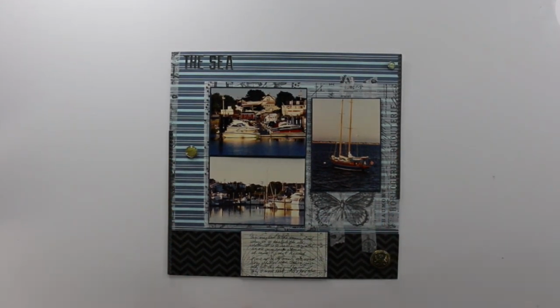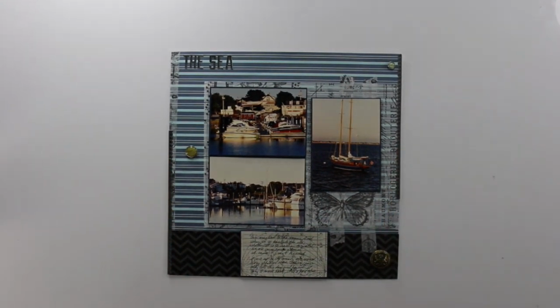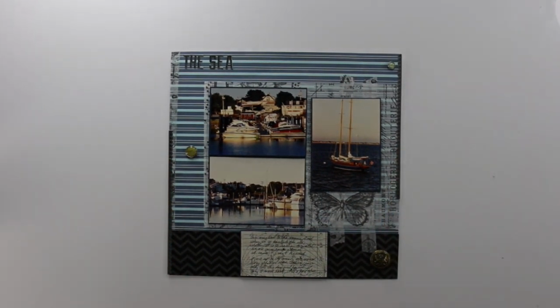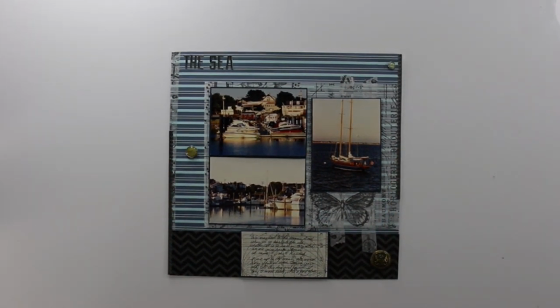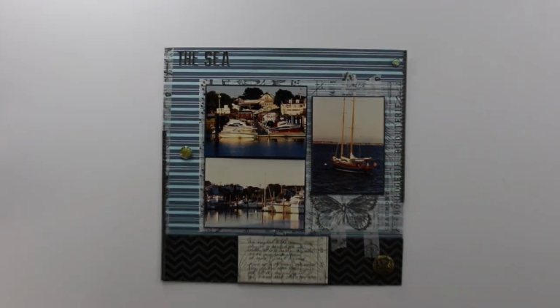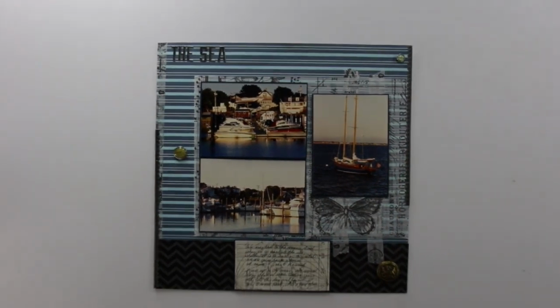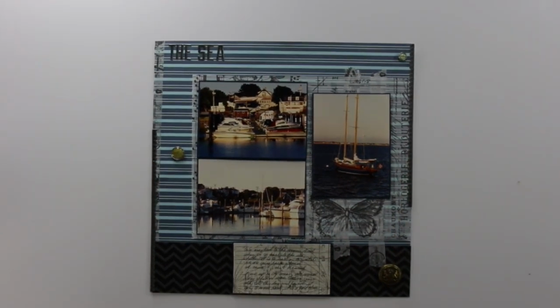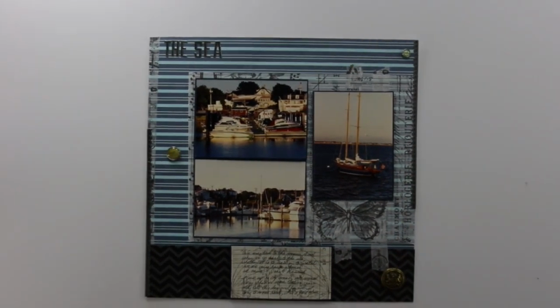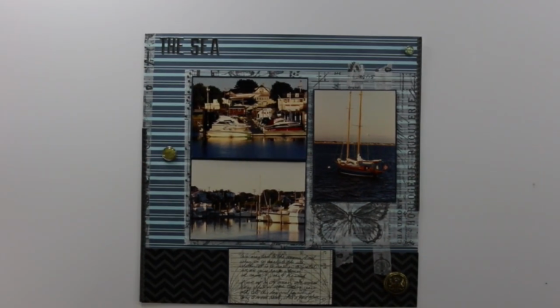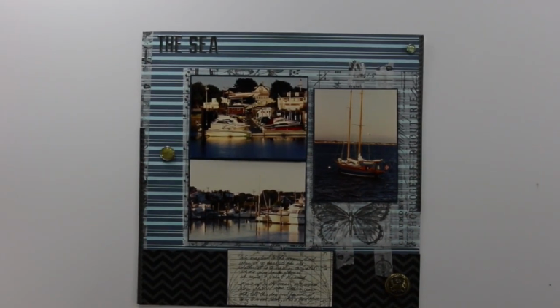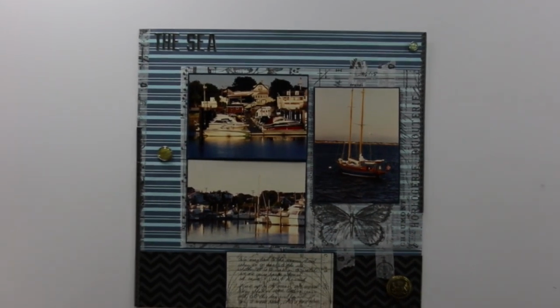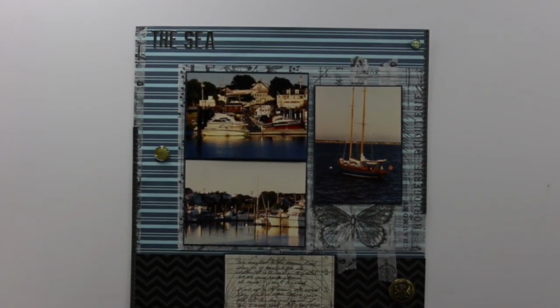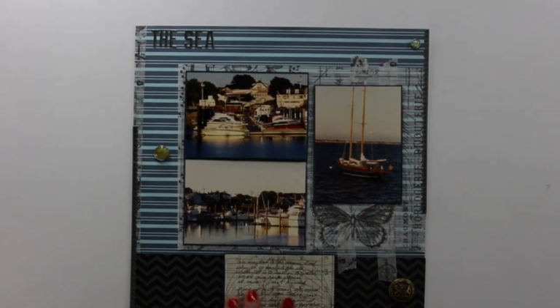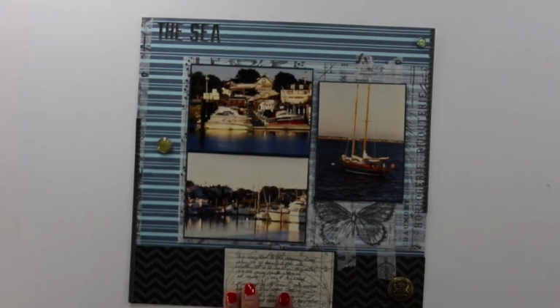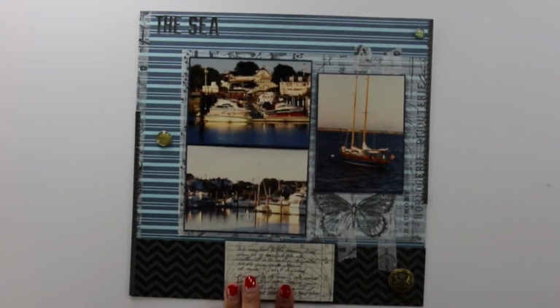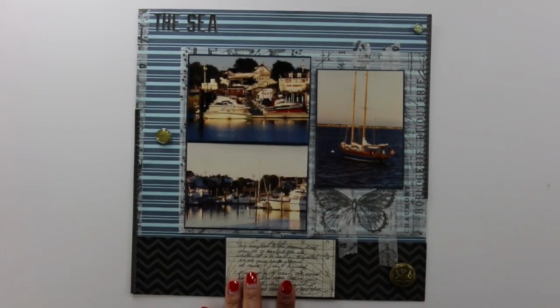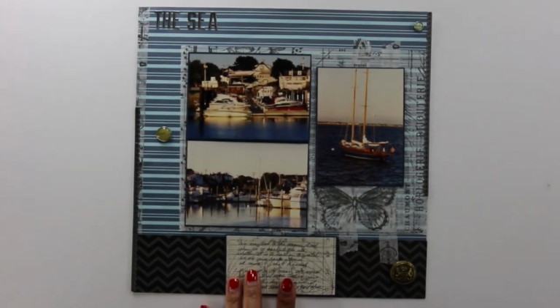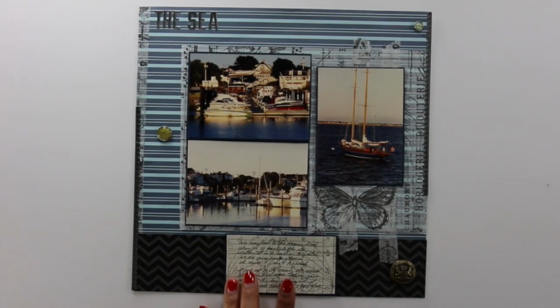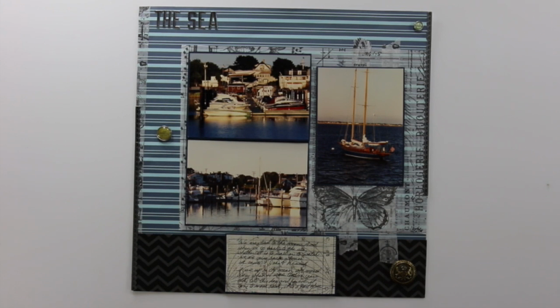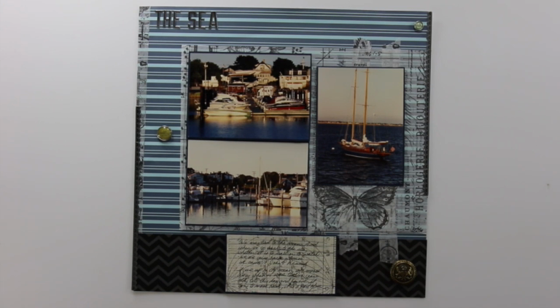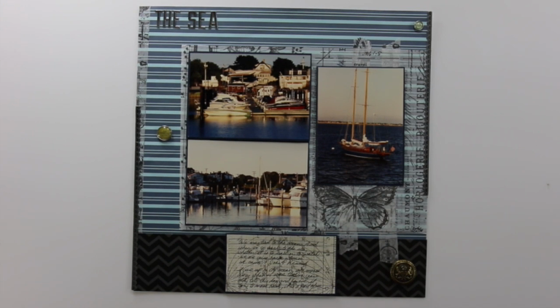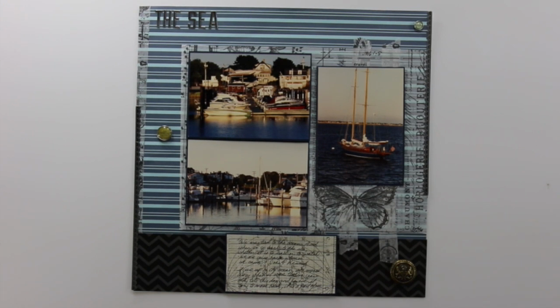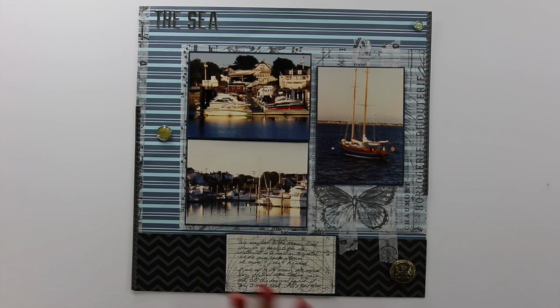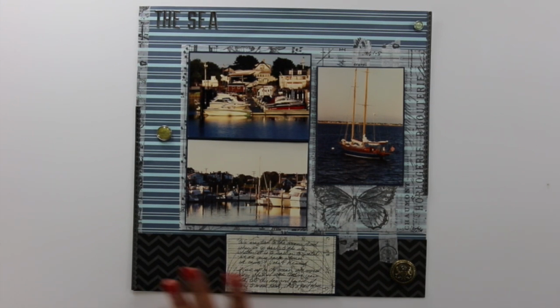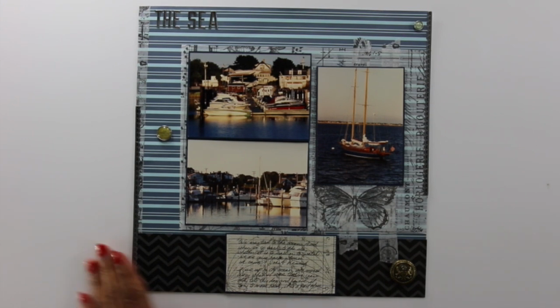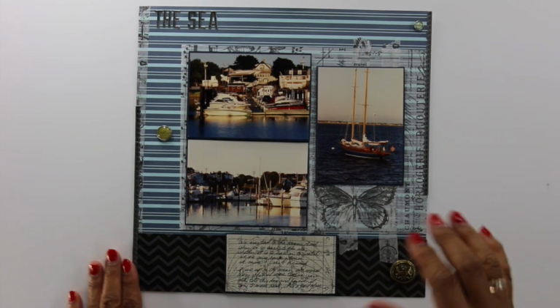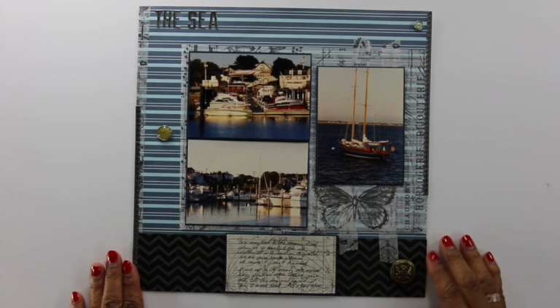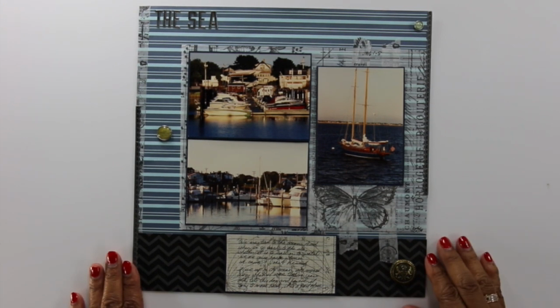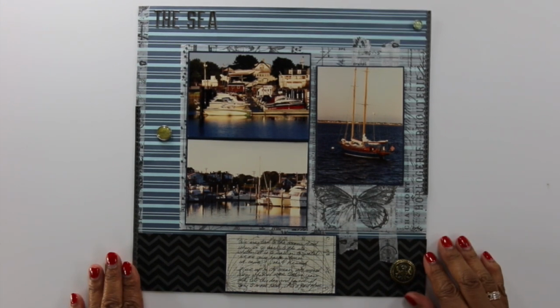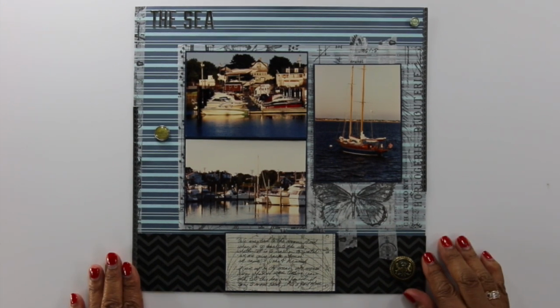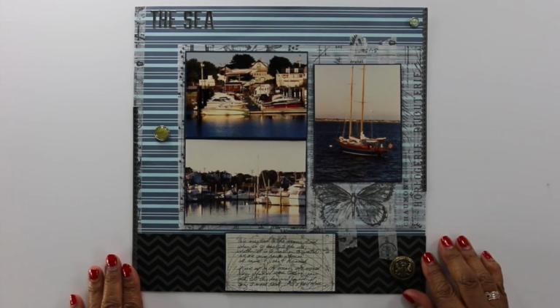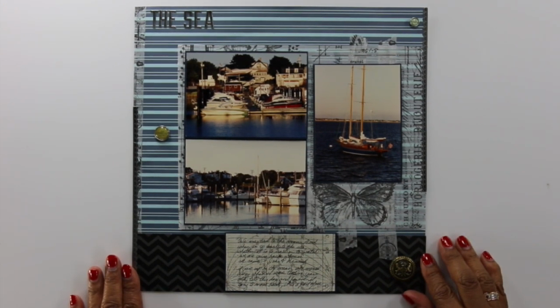Thank you again for stopping by, and I will see you next time. Have an awesome day — happy scrapbooking!